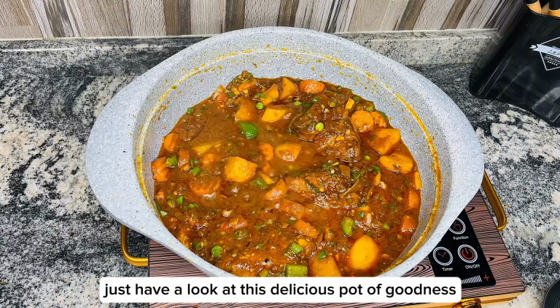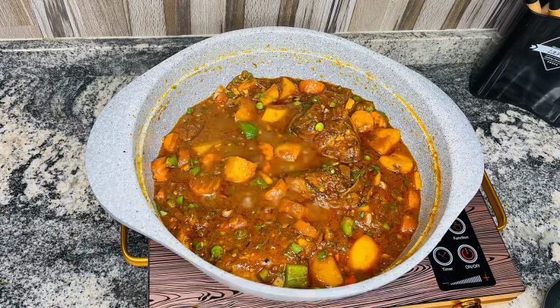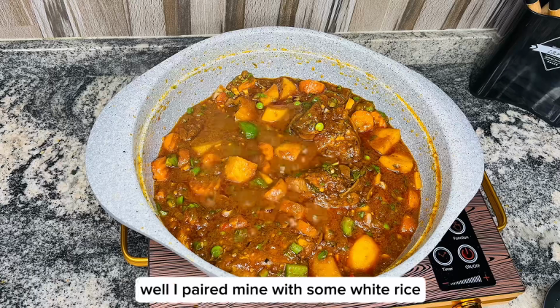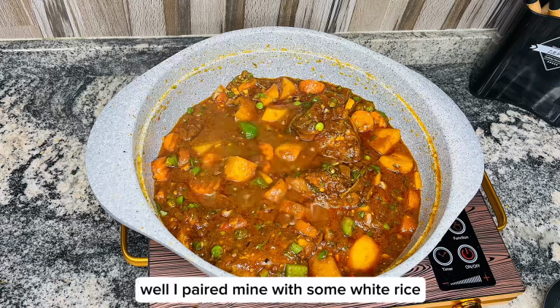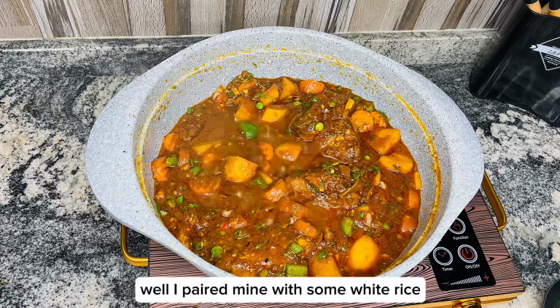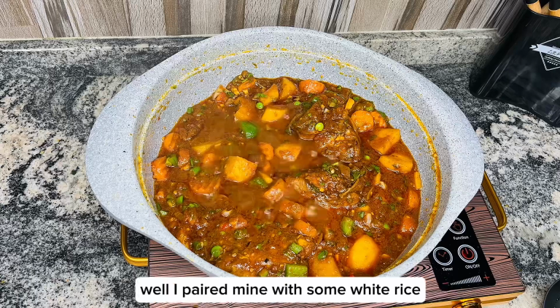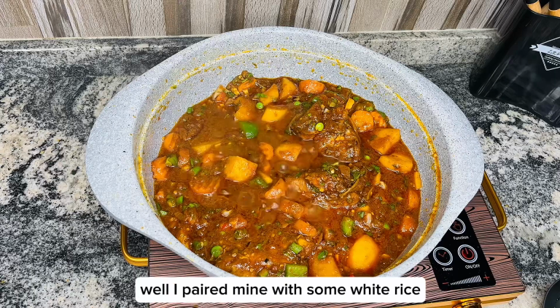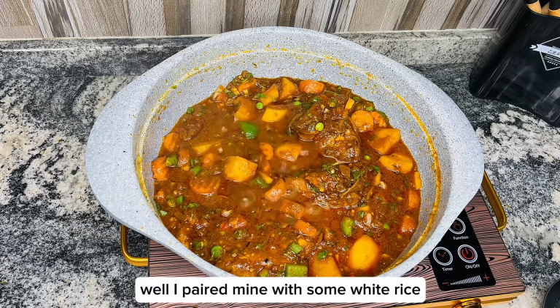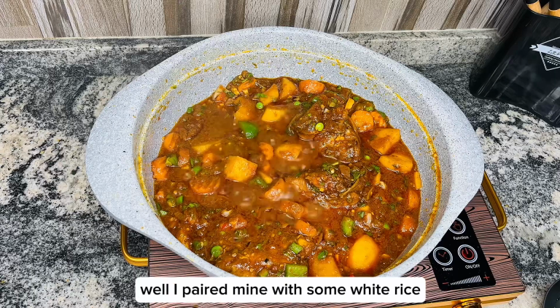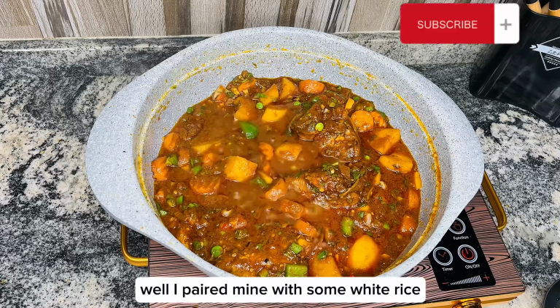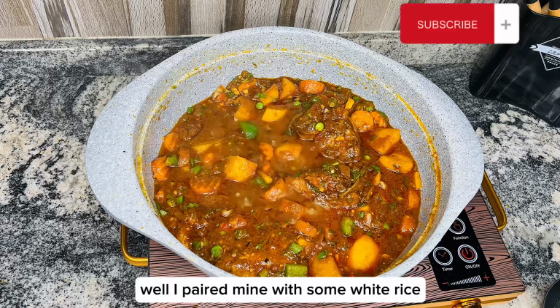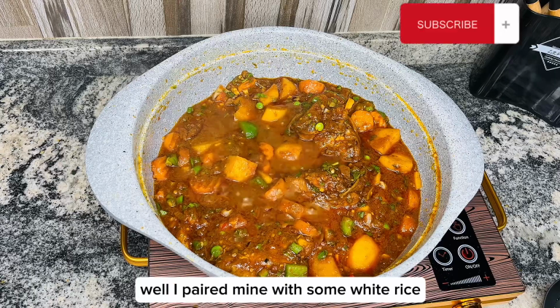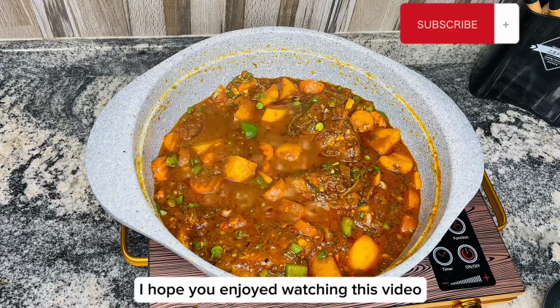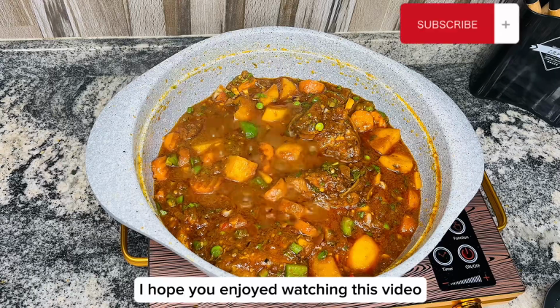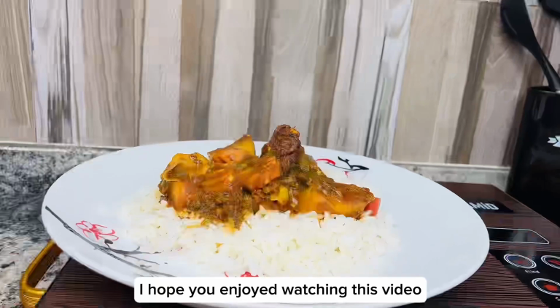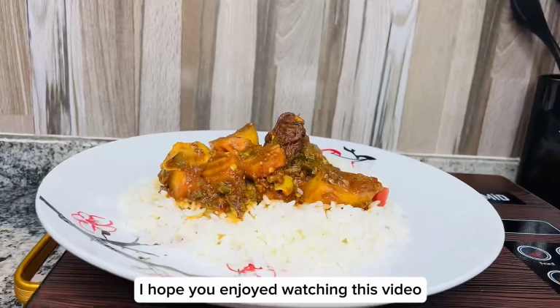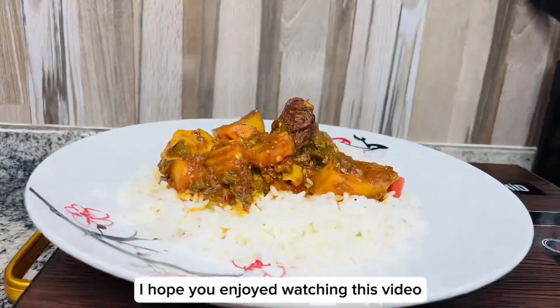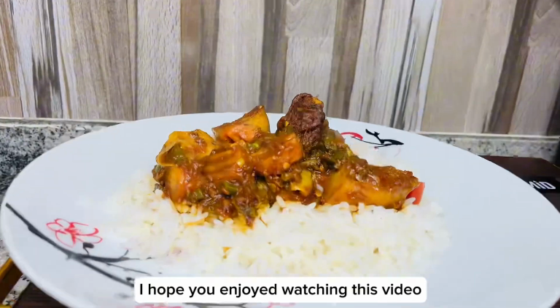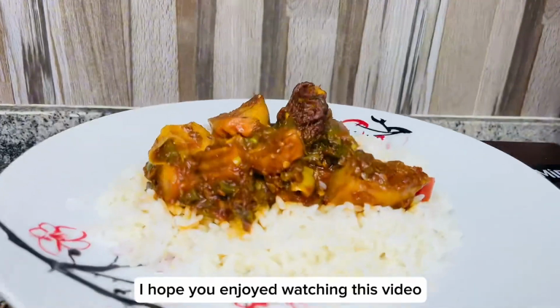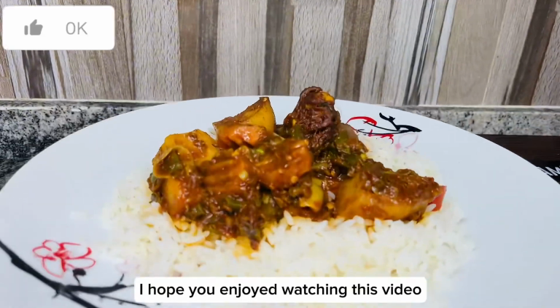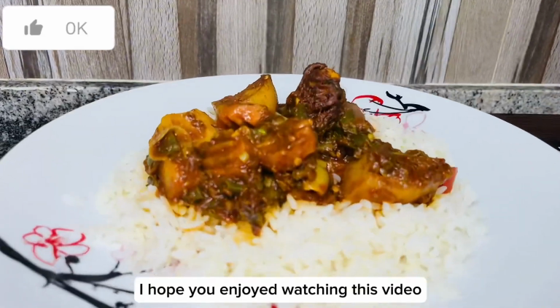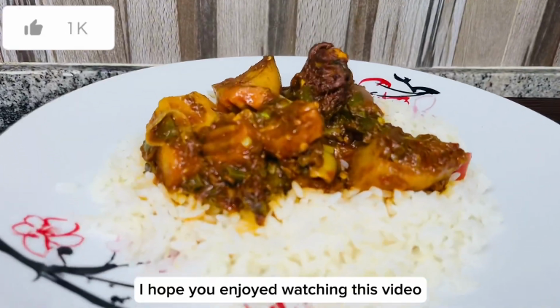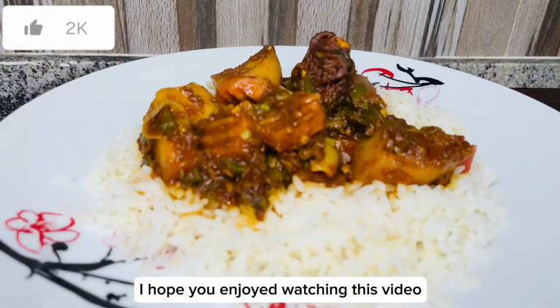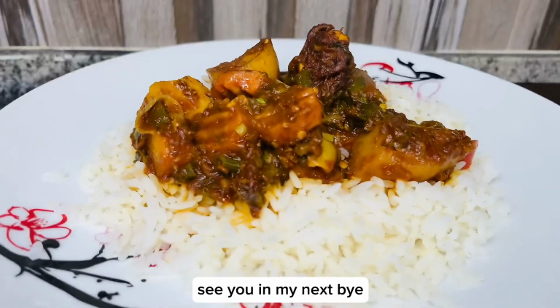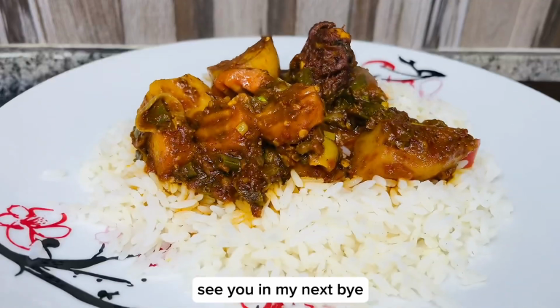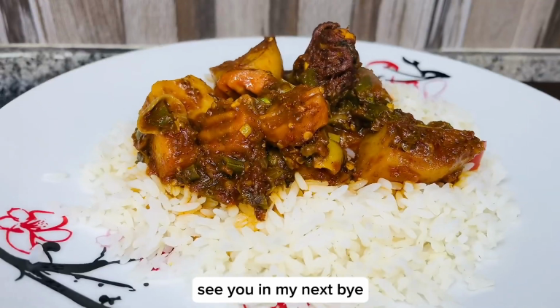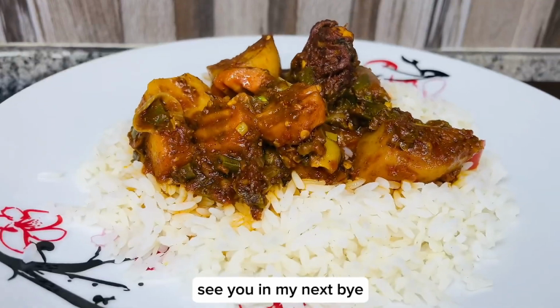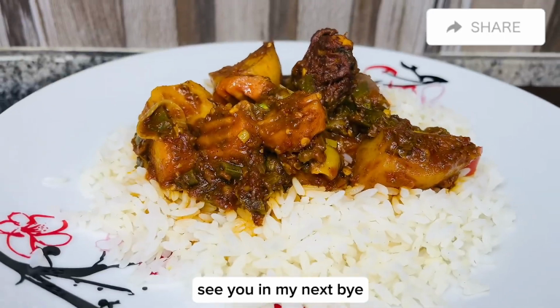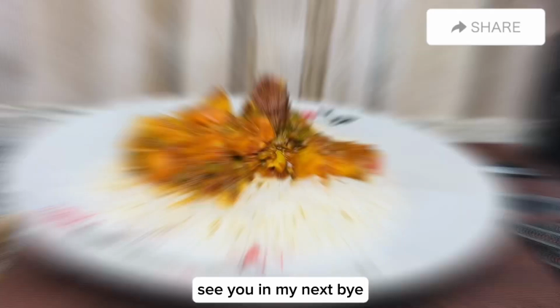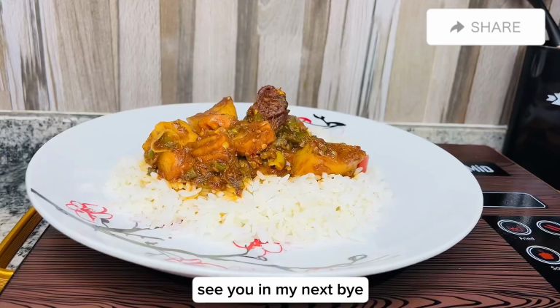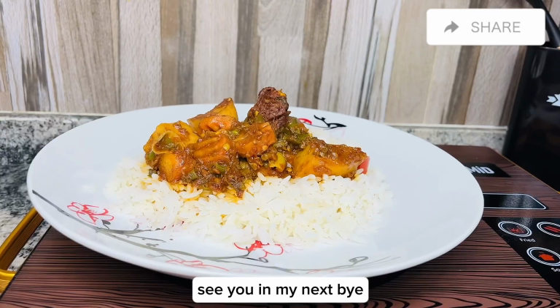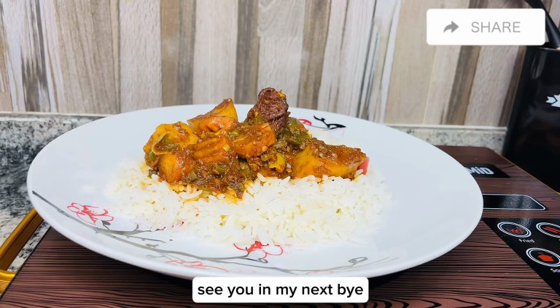I paired mine with some white rice. I hope you enjoyed watching this video. See you on my next video. Bye!